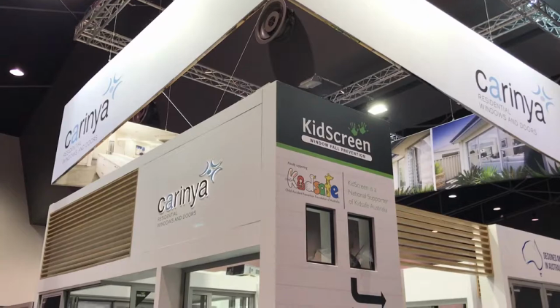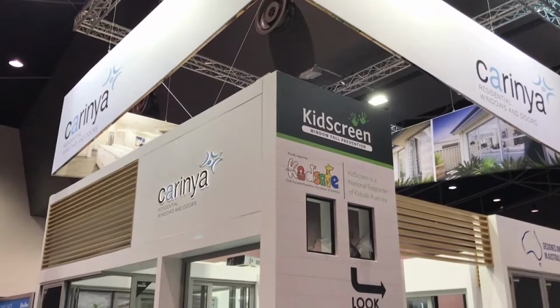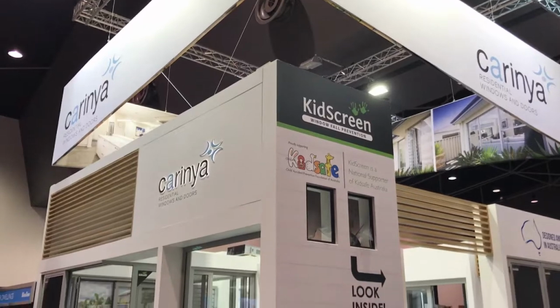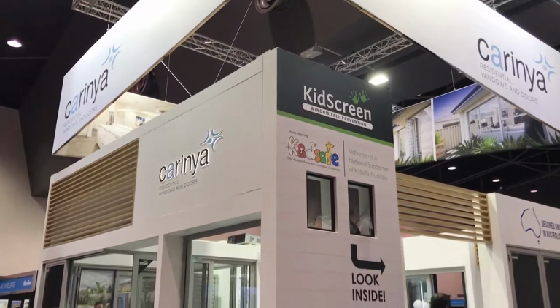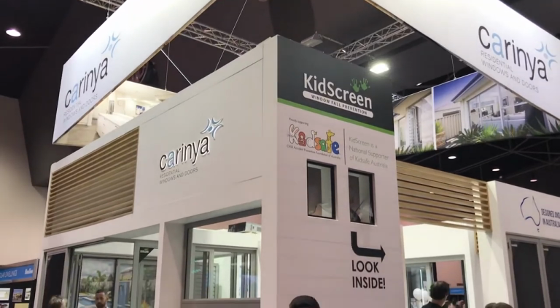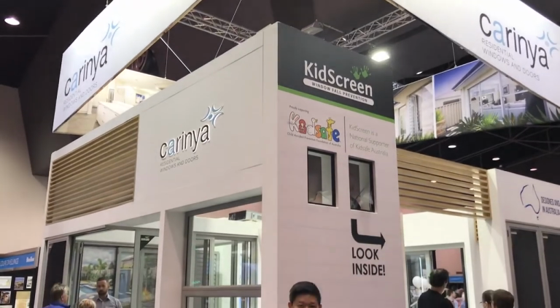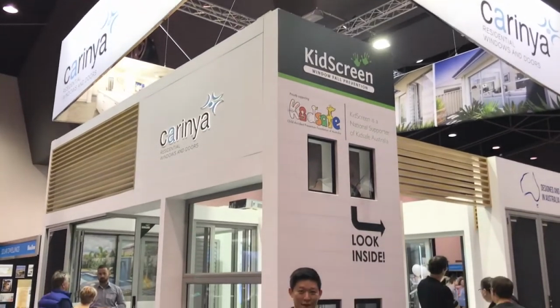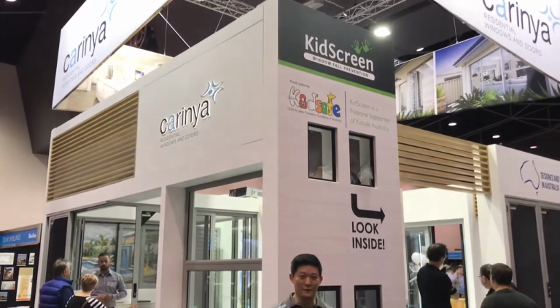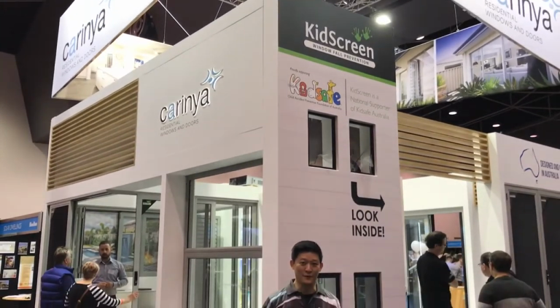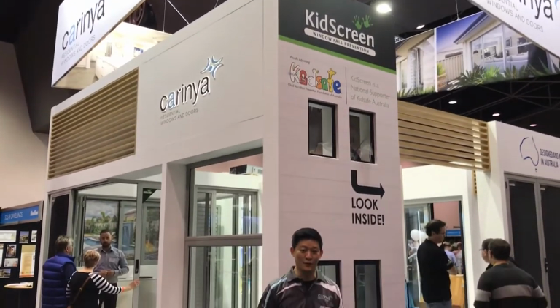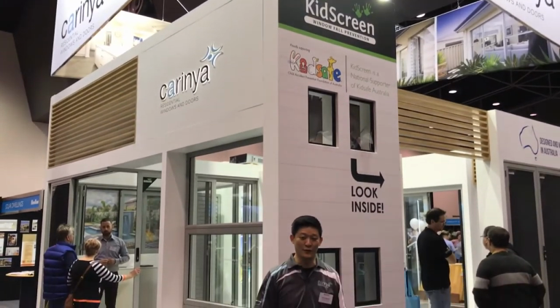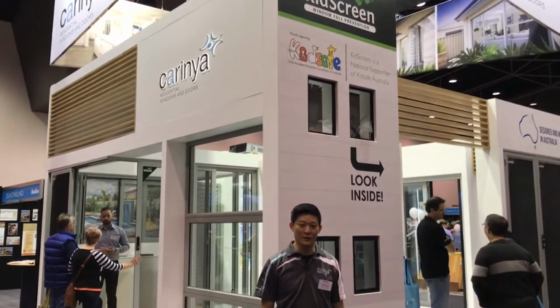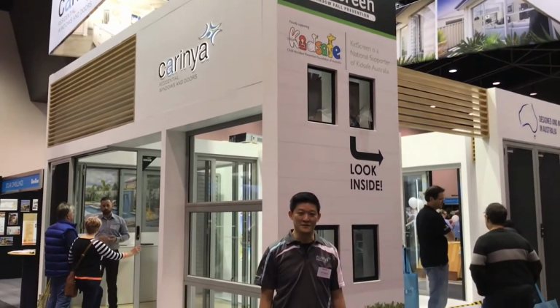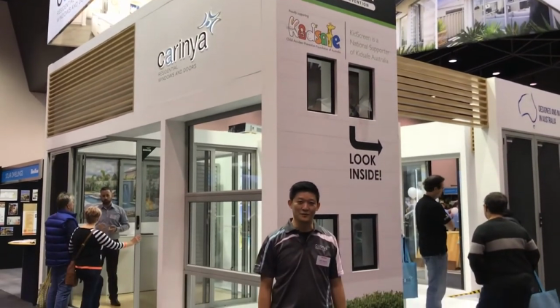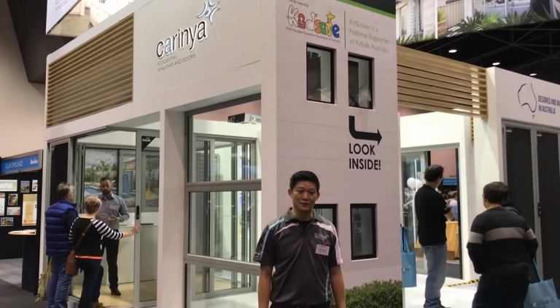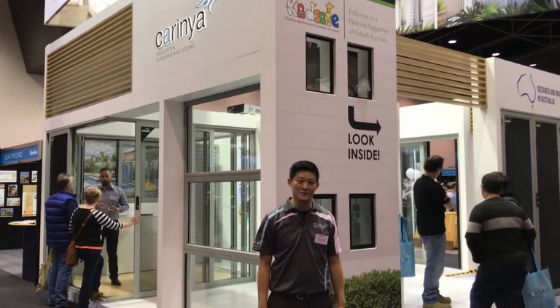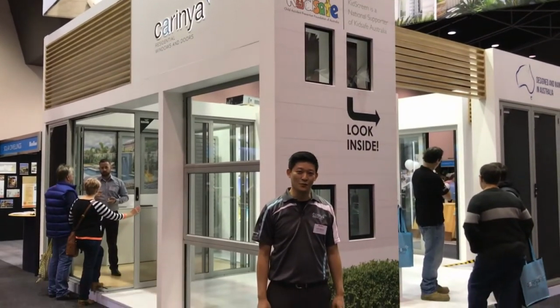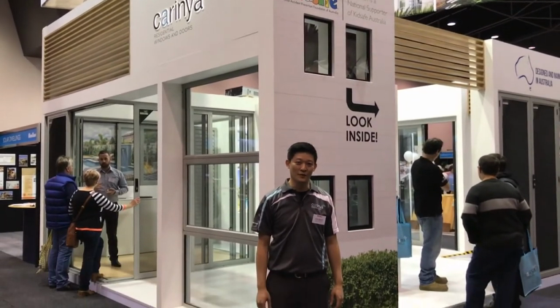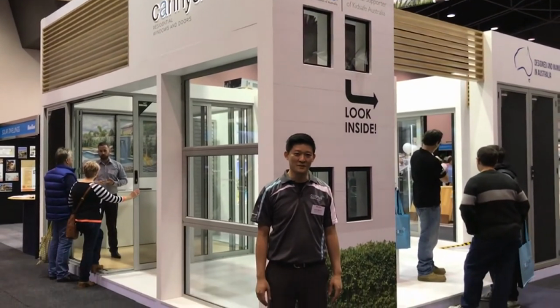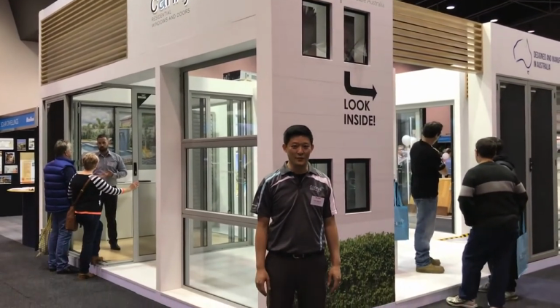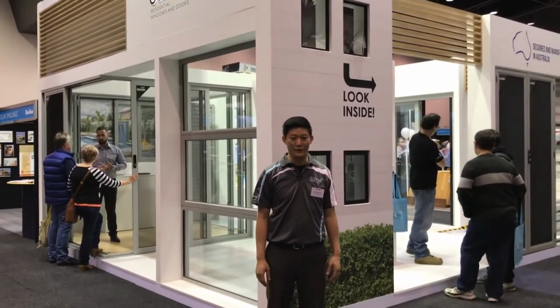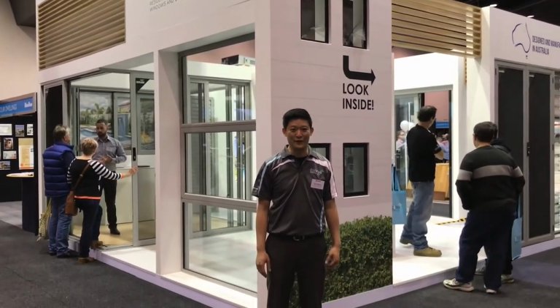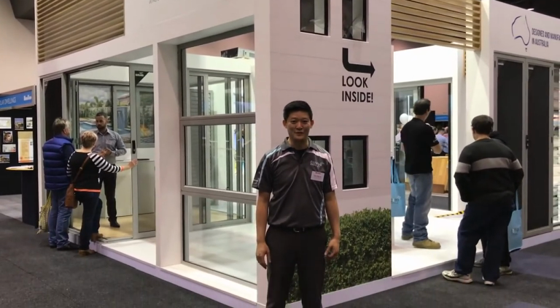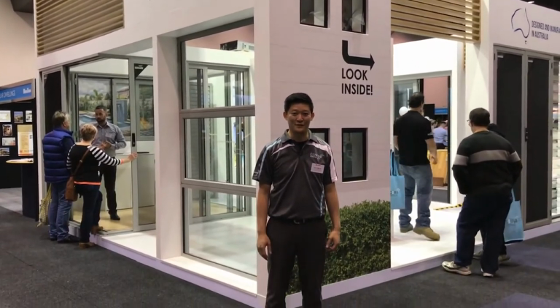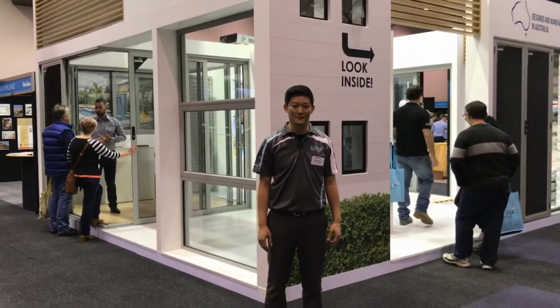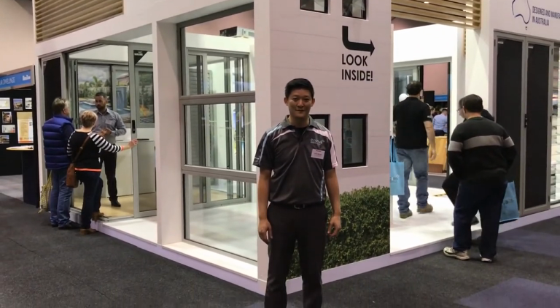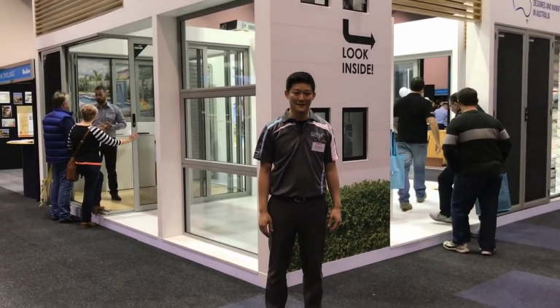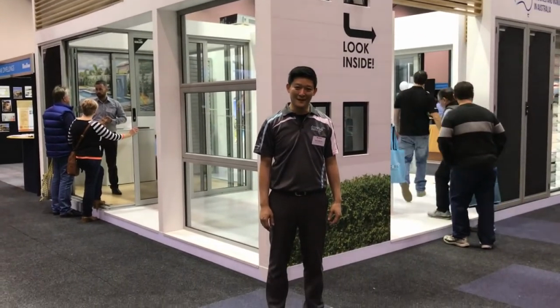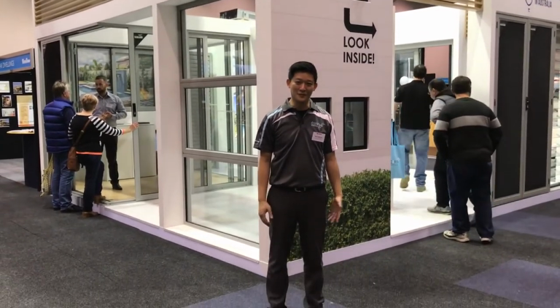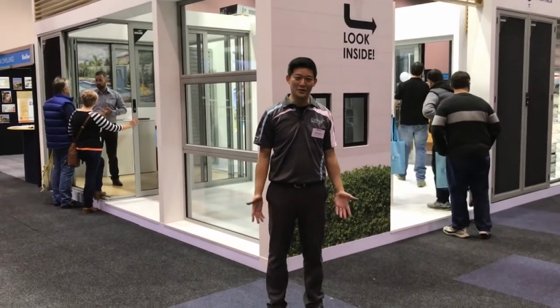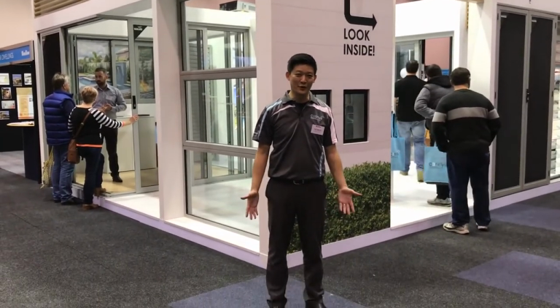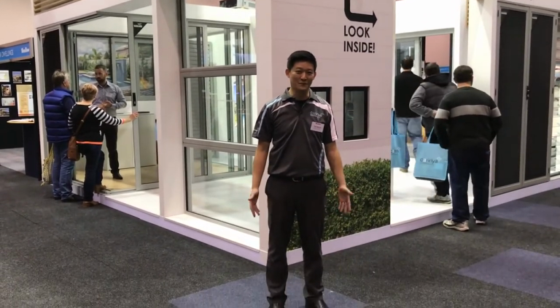I'm Andy from Carinia Windows and Doors. Welcome to the Perth Home Show. Let me show you around.